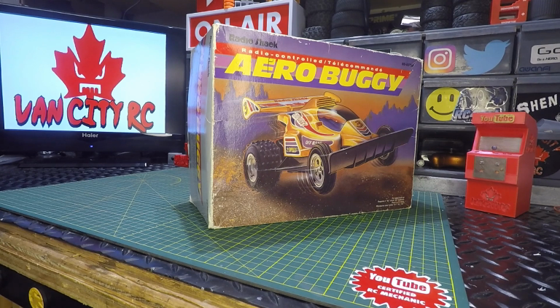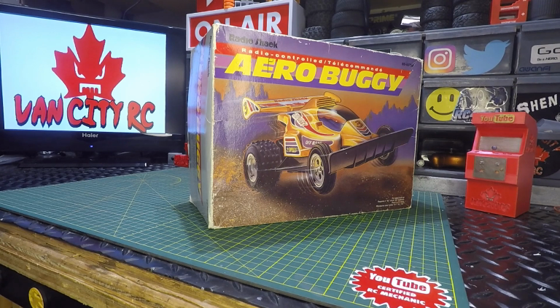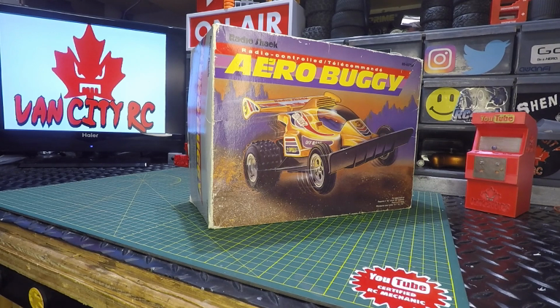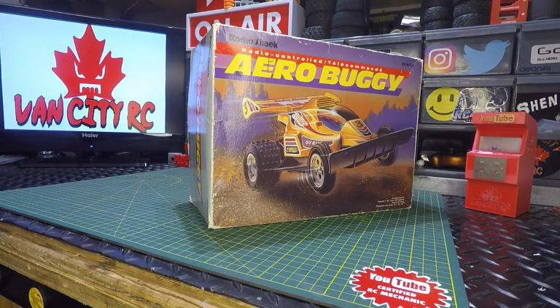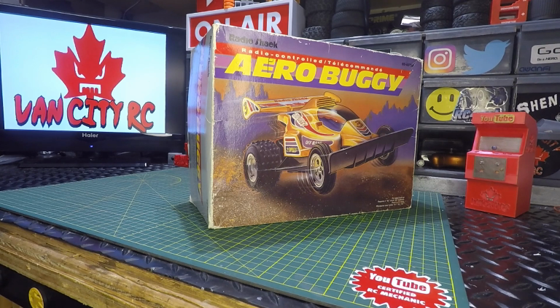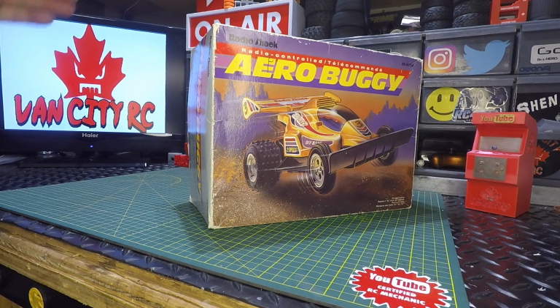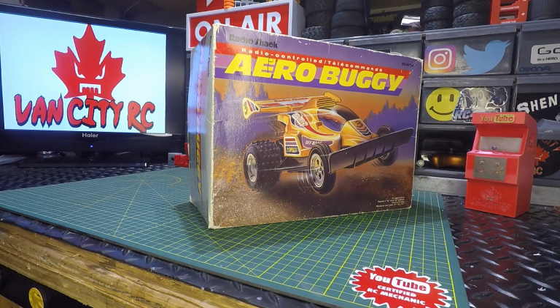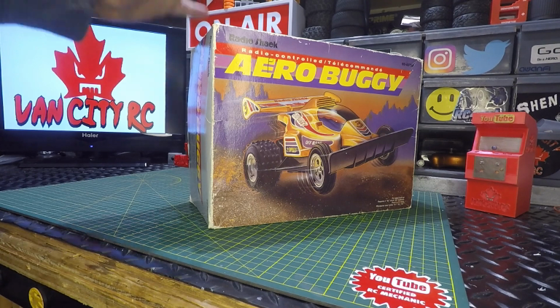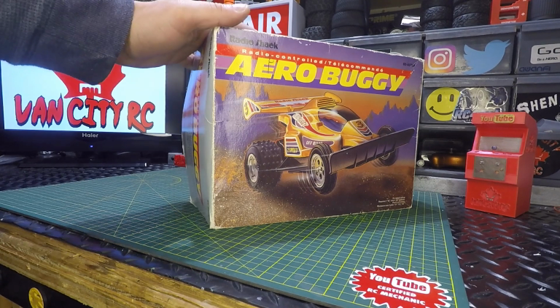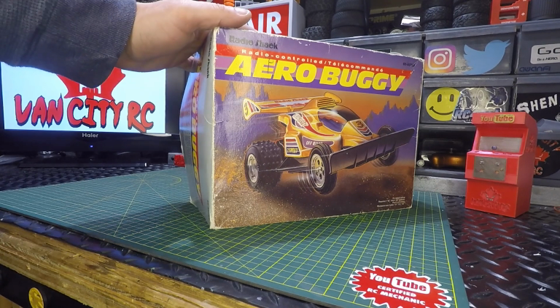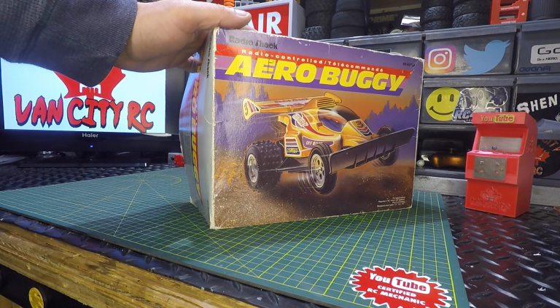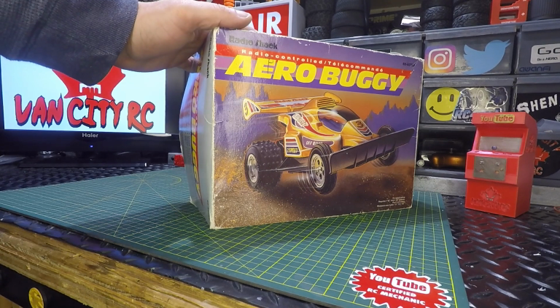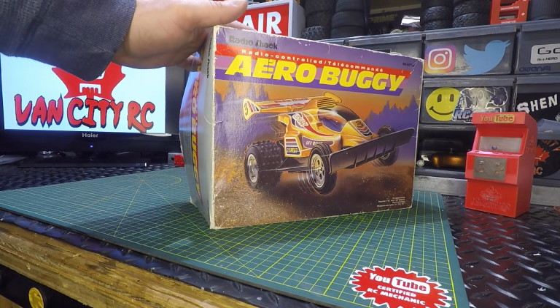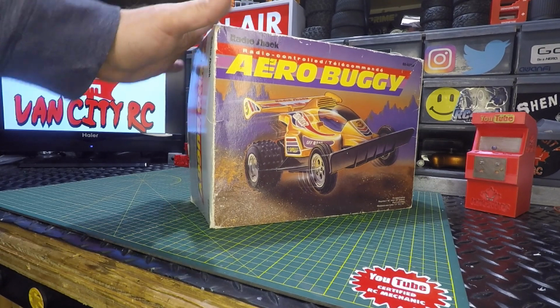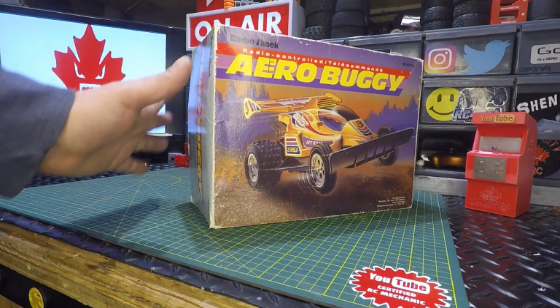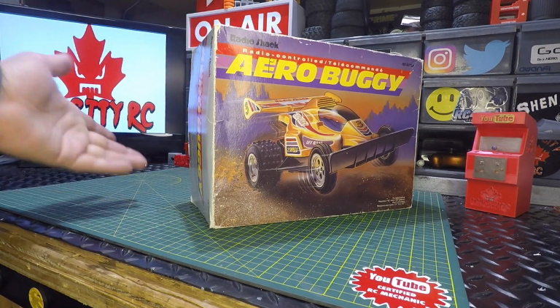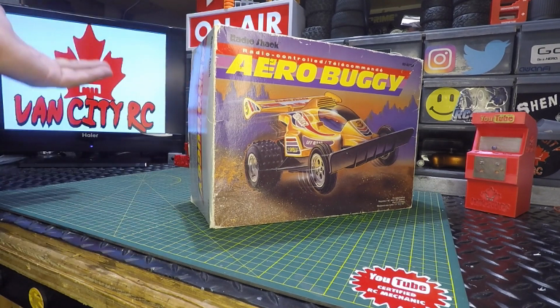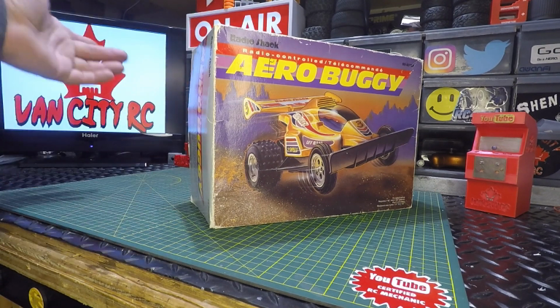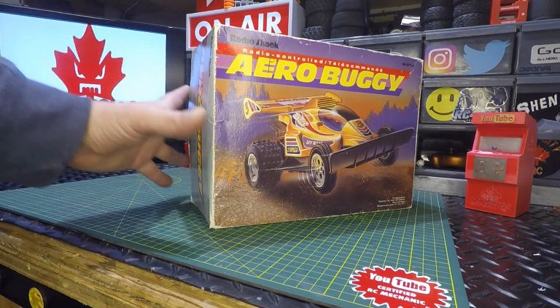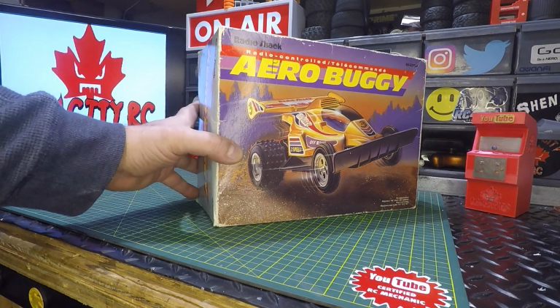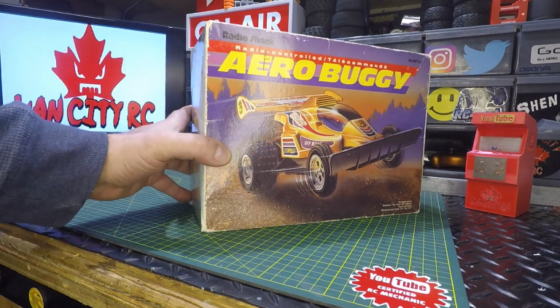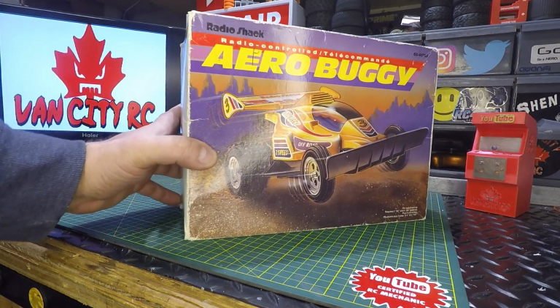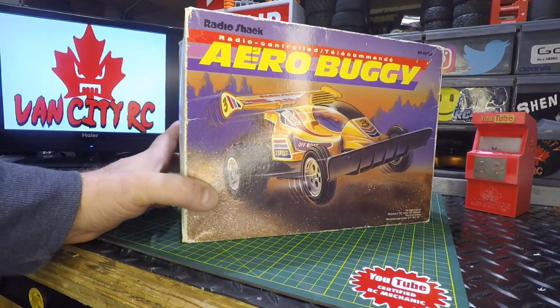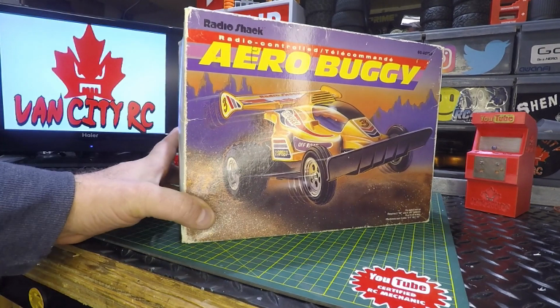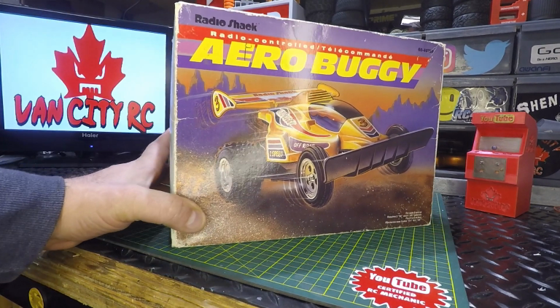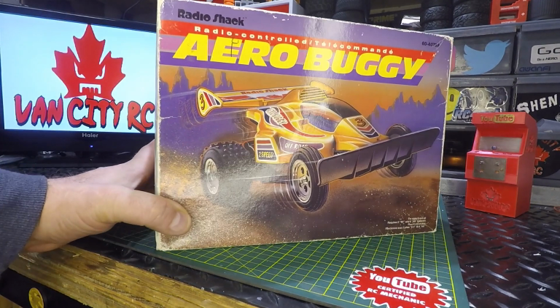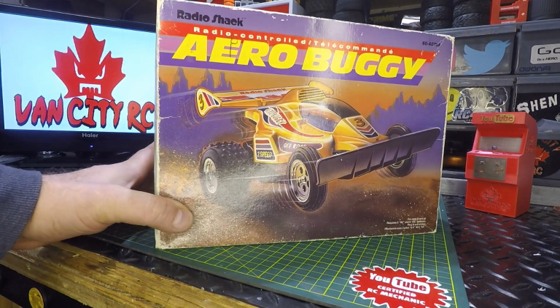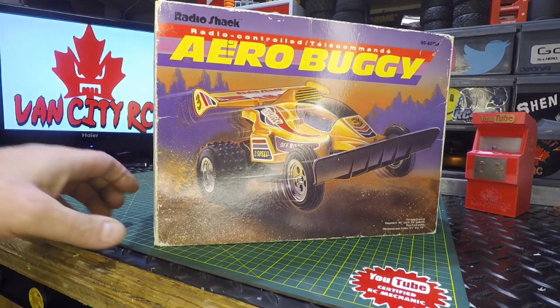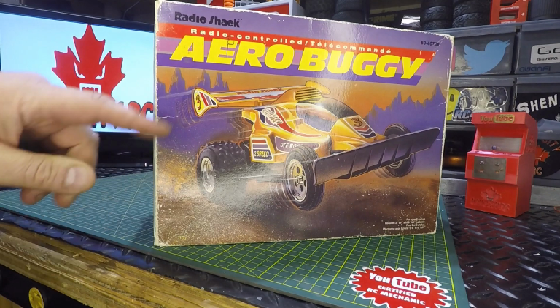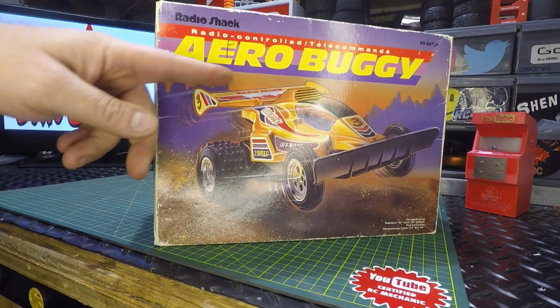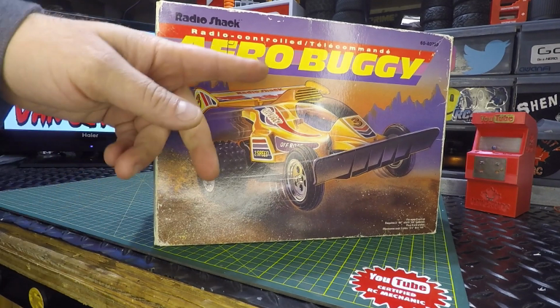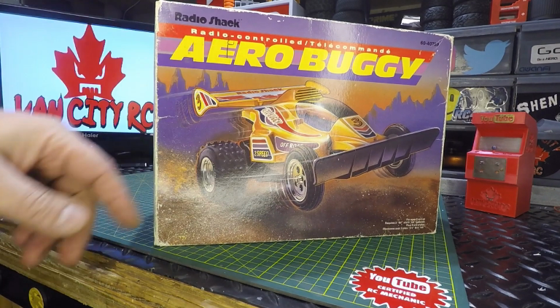We picked it up for $25 Canadian — couldn't go wrong, I had to get it. So let's have a look at it.